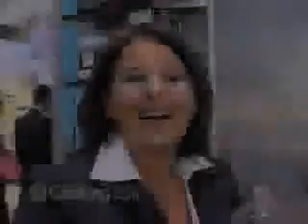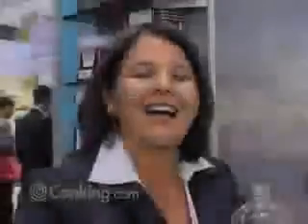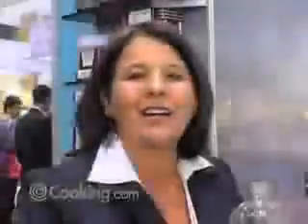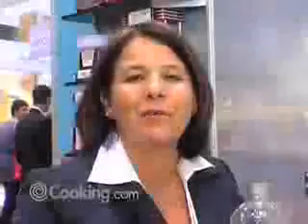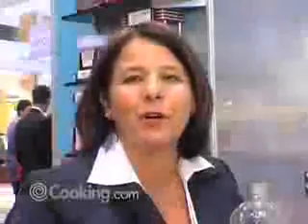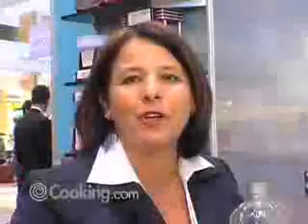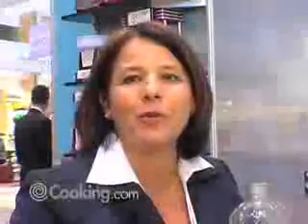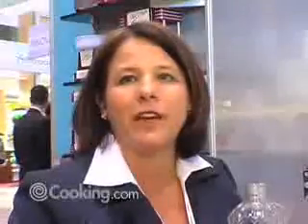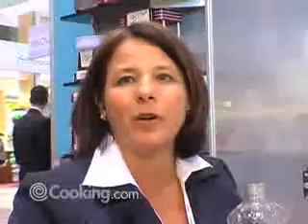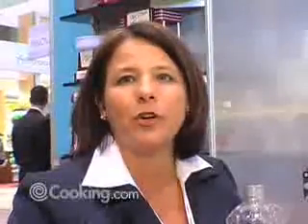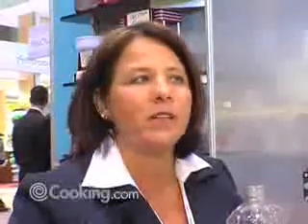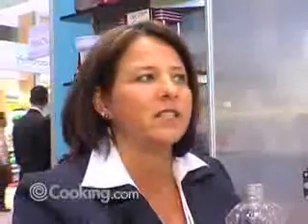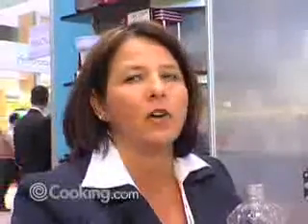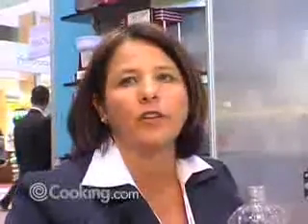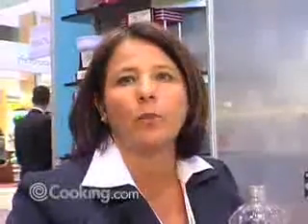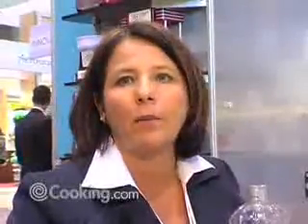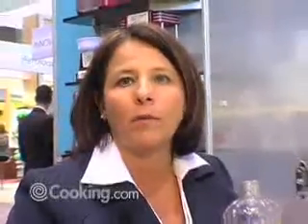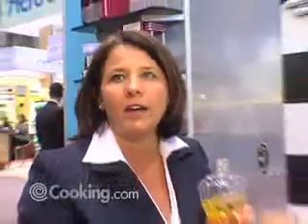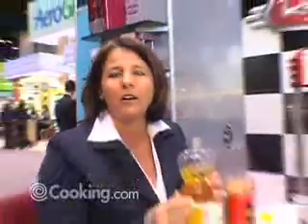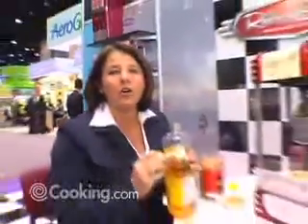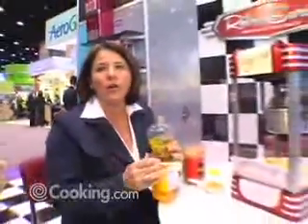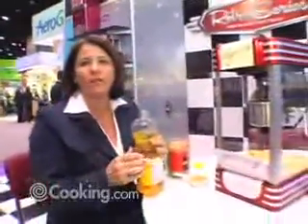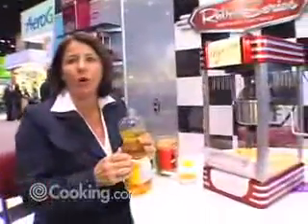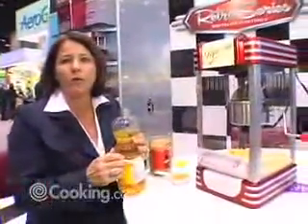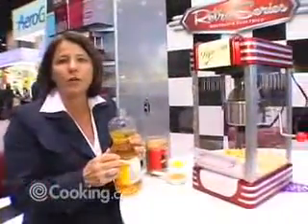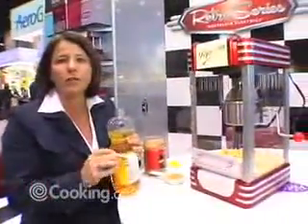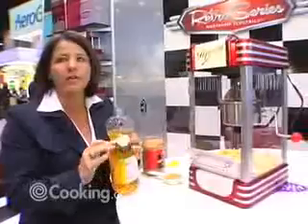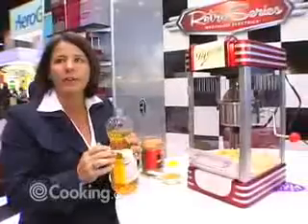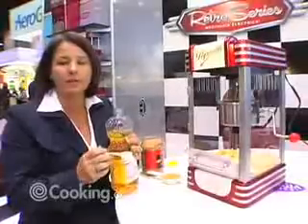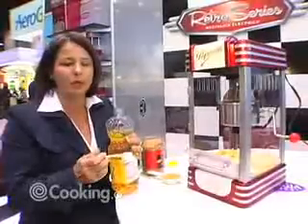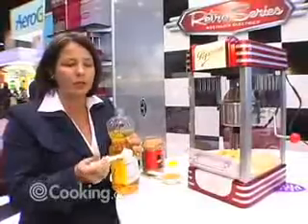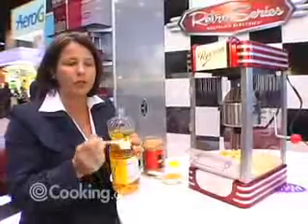Hi, I'm Pagona Kubrick with The Hellman Group. This is our retro popcorn maker. Great for home use. Very simple to use.